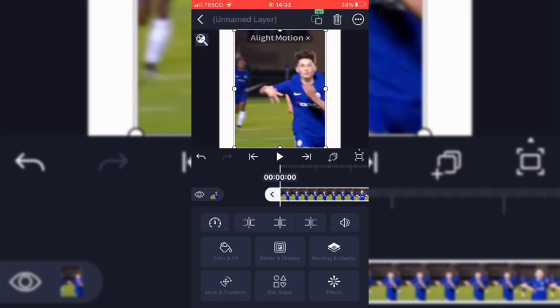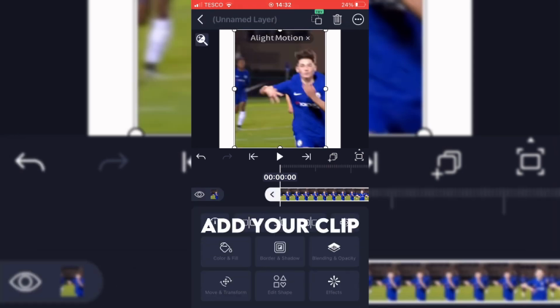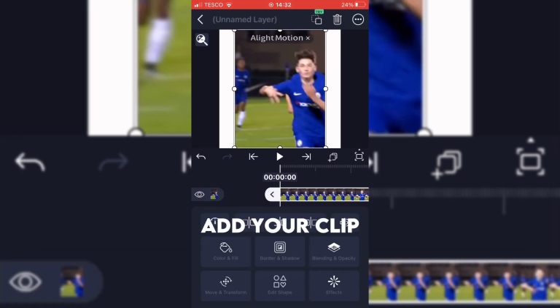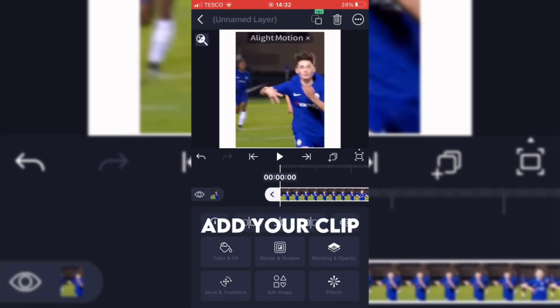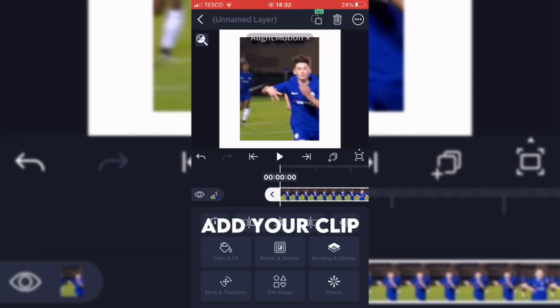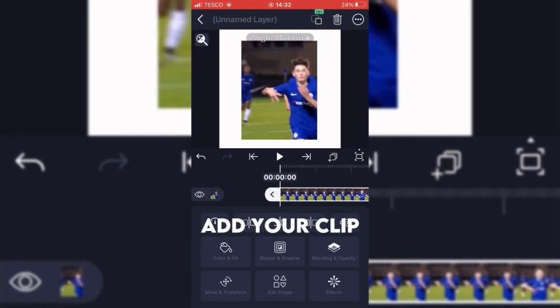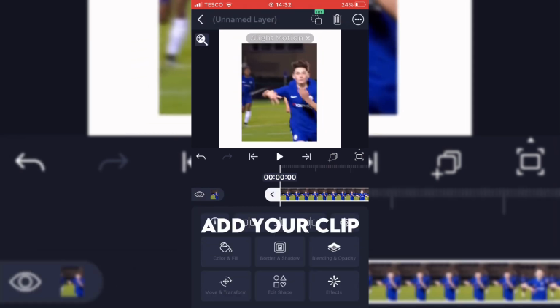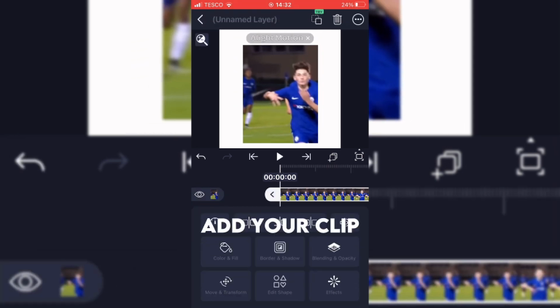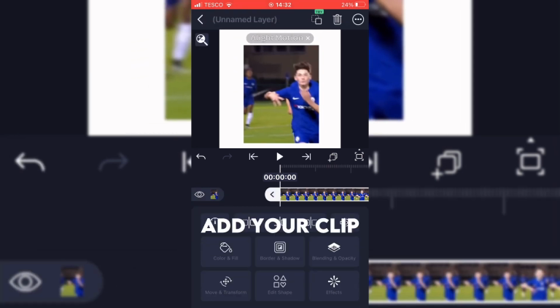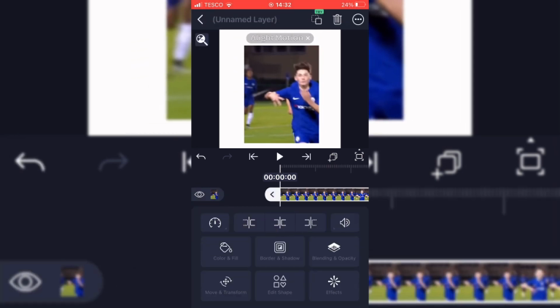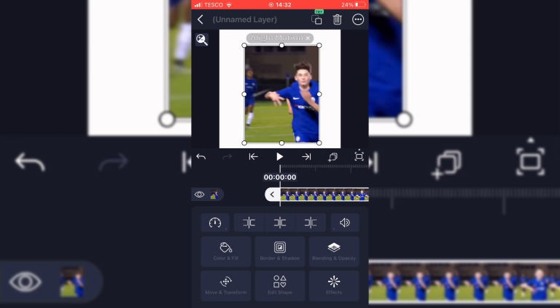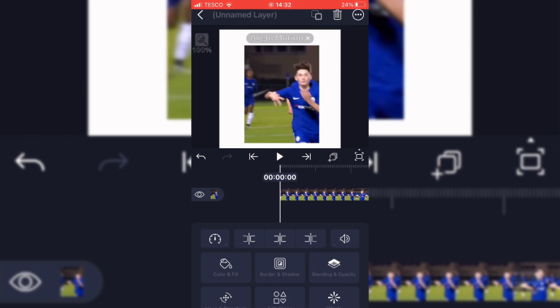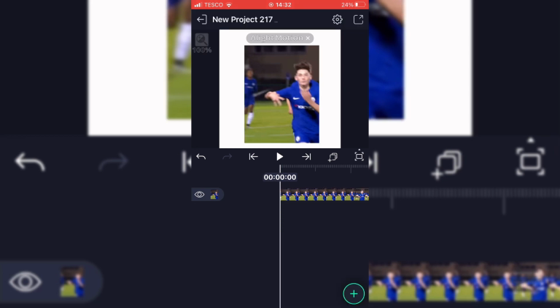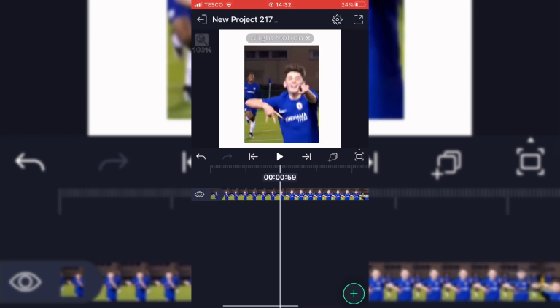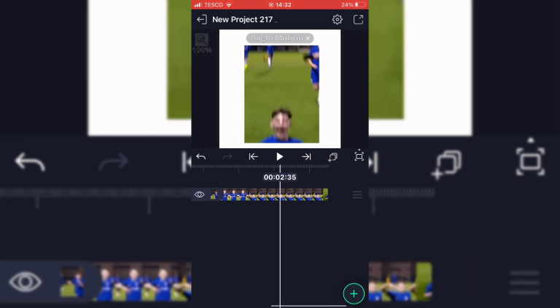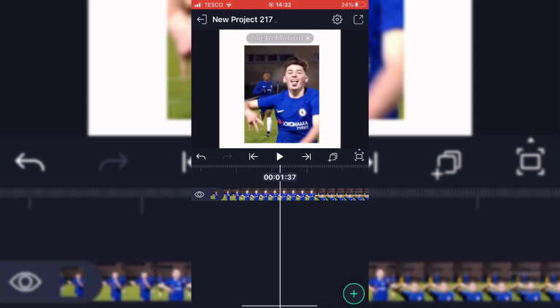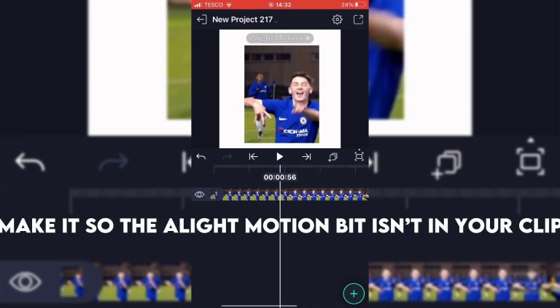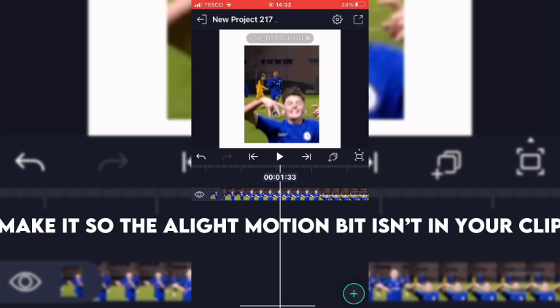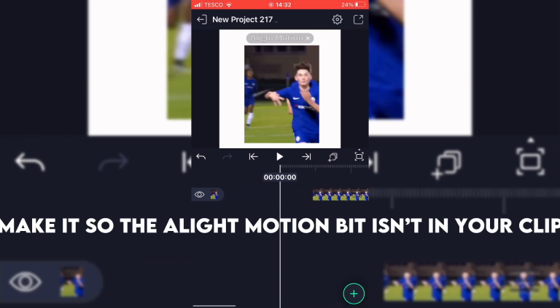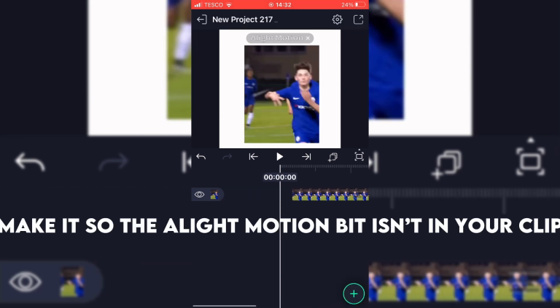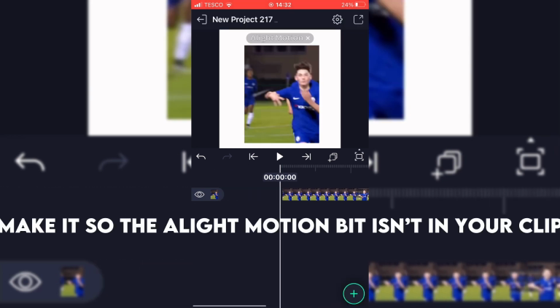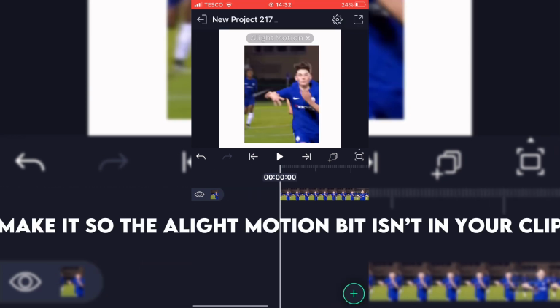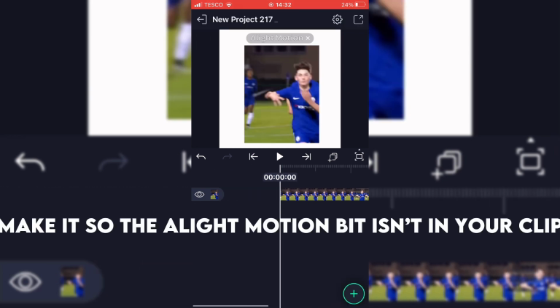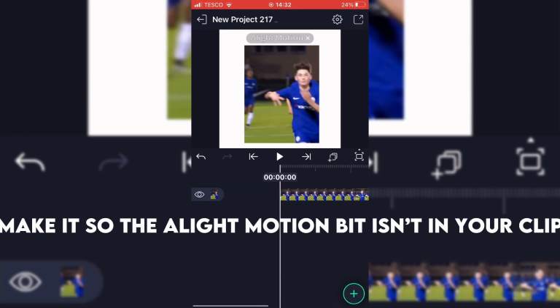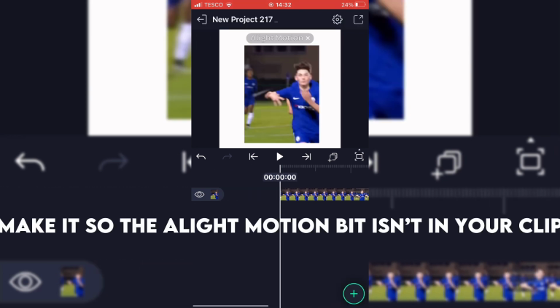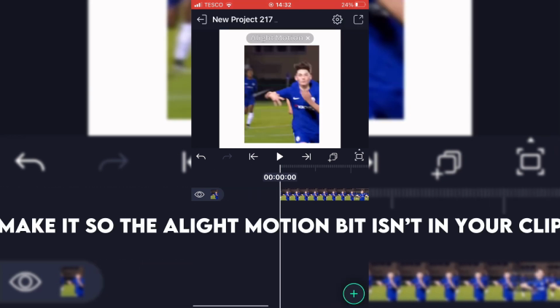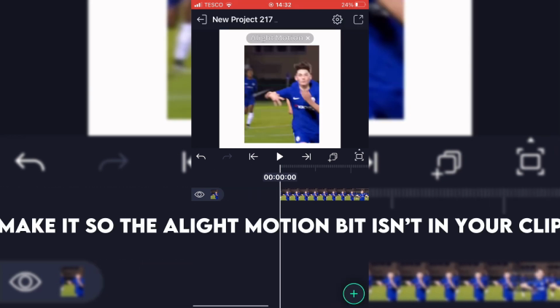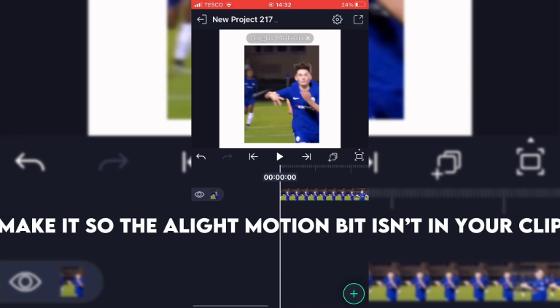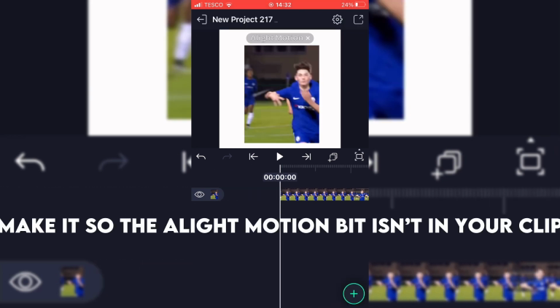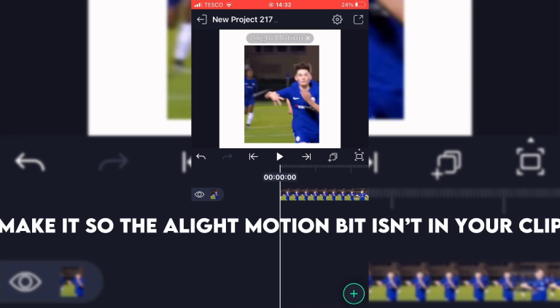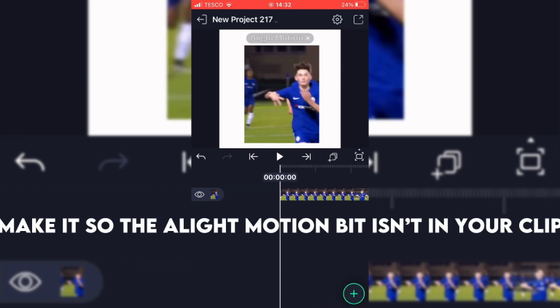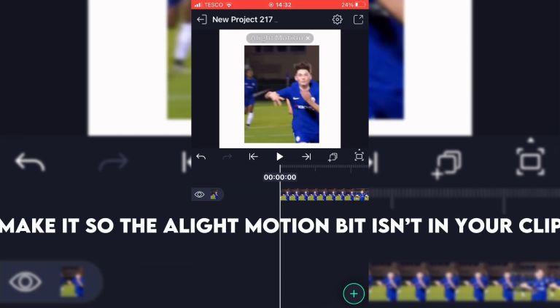Add your clip. Make it so that the alight motion watermark isn't in your clip.